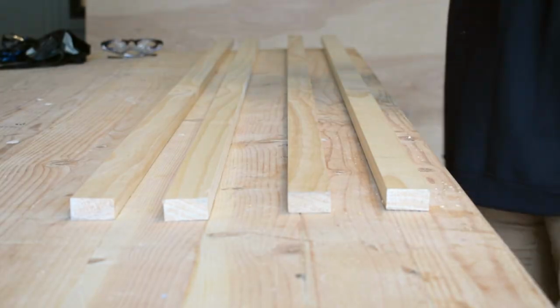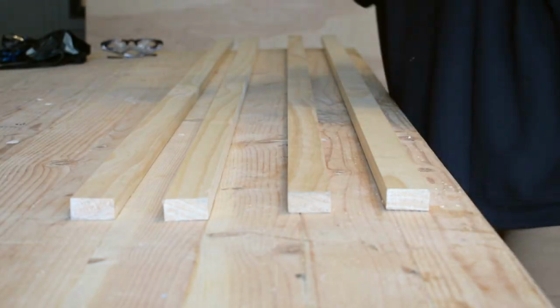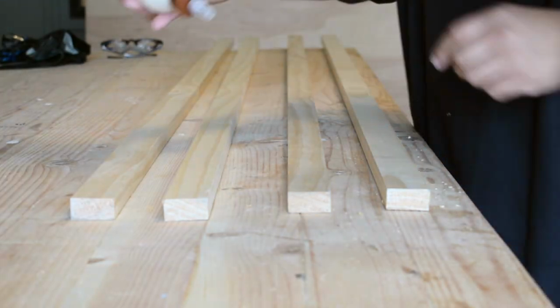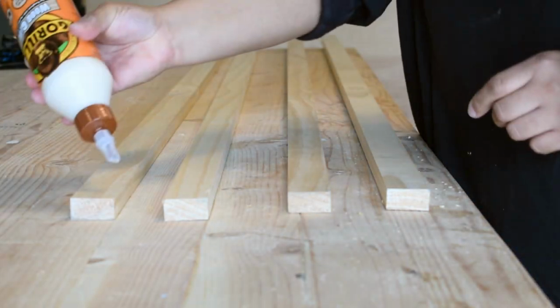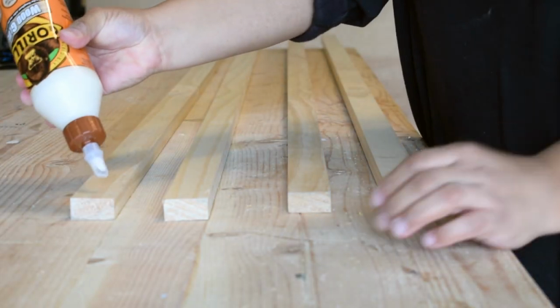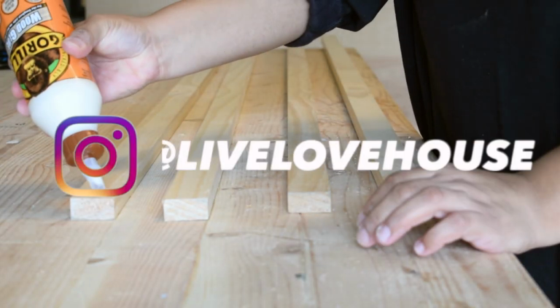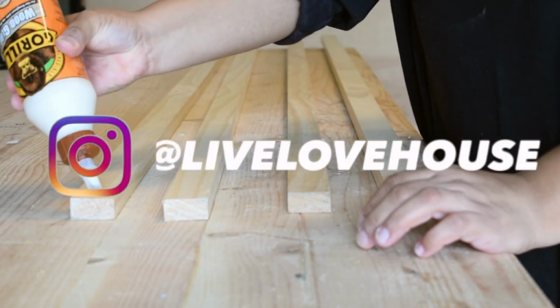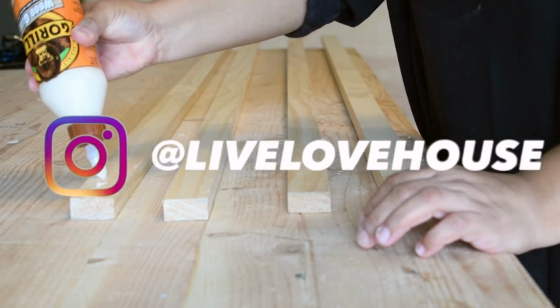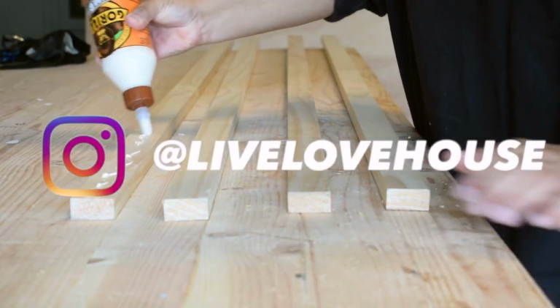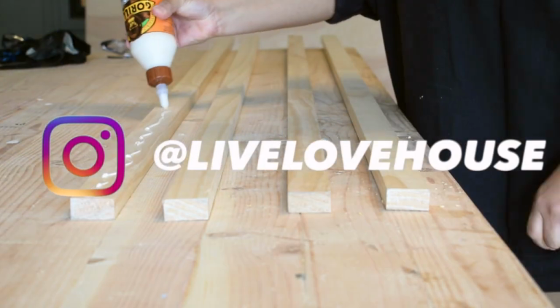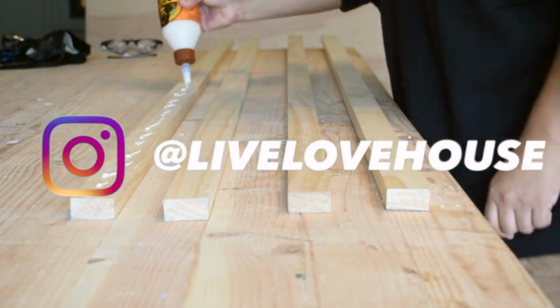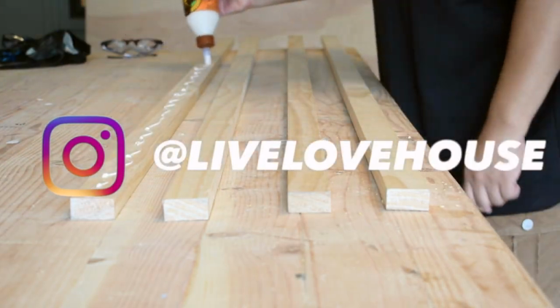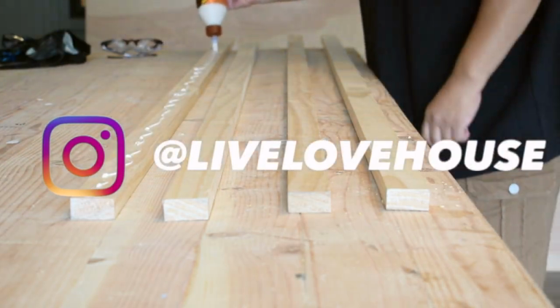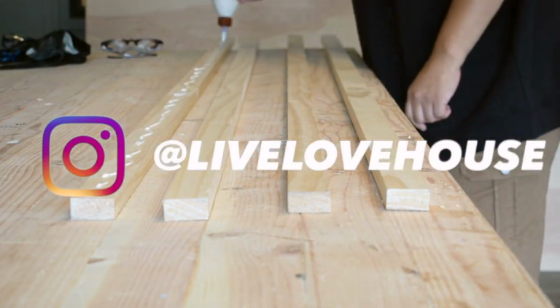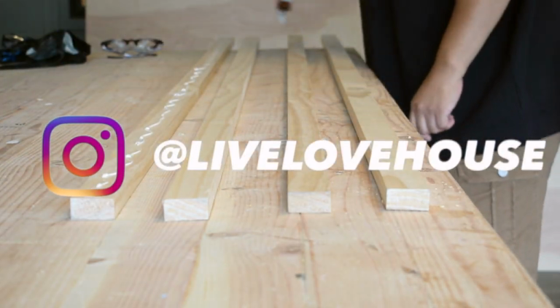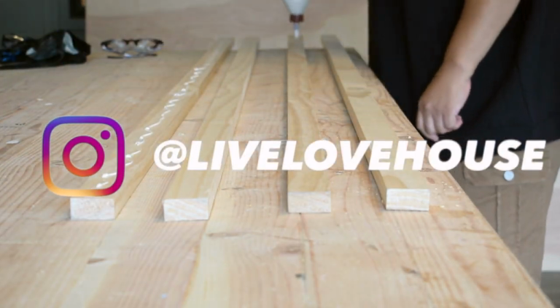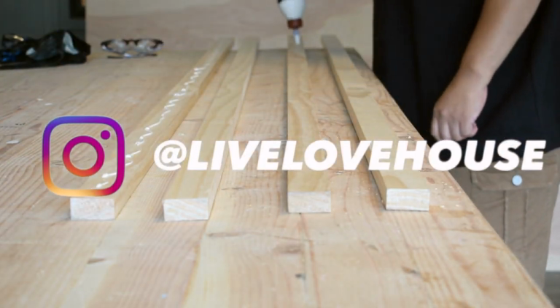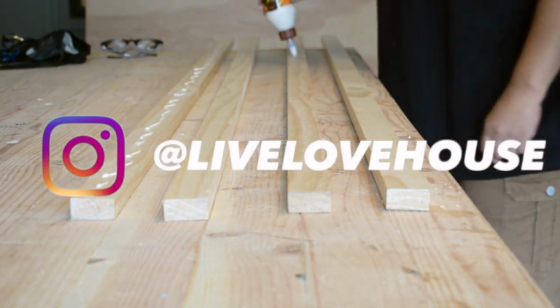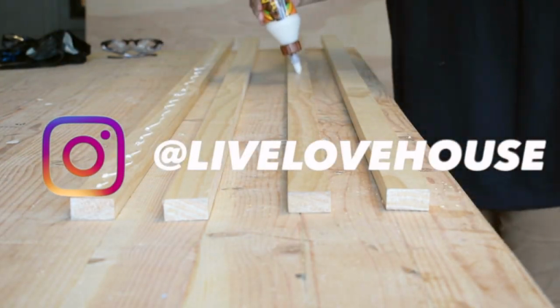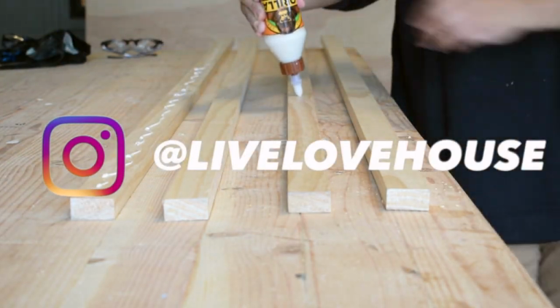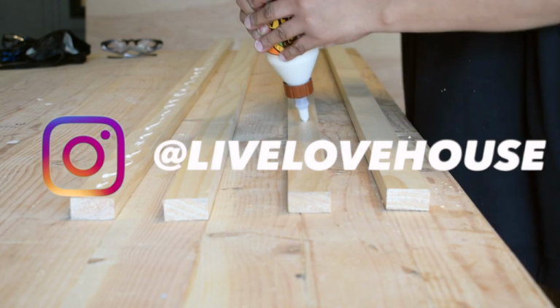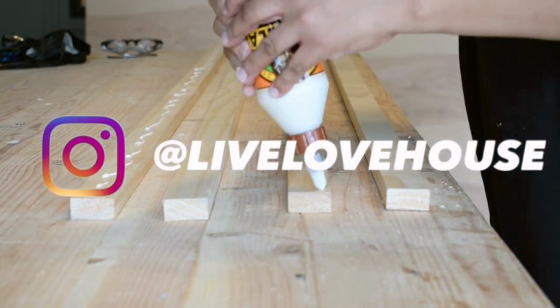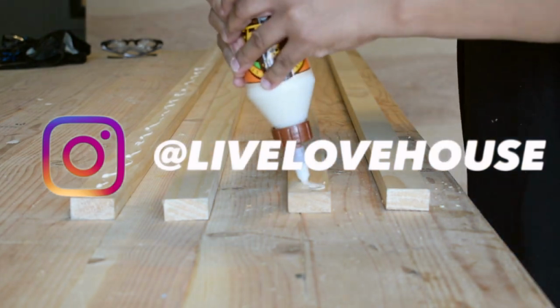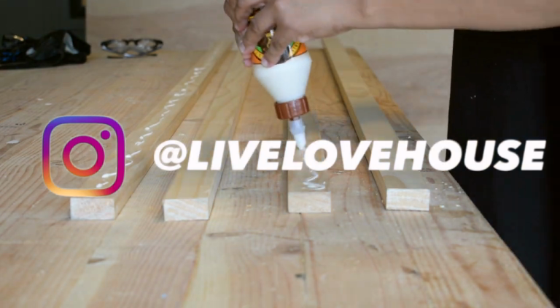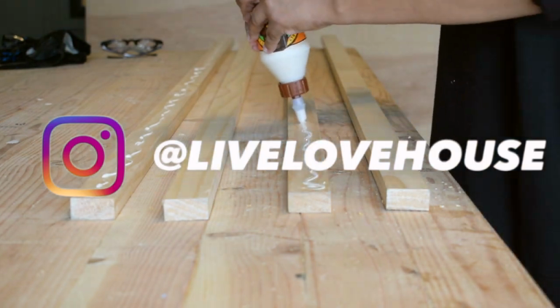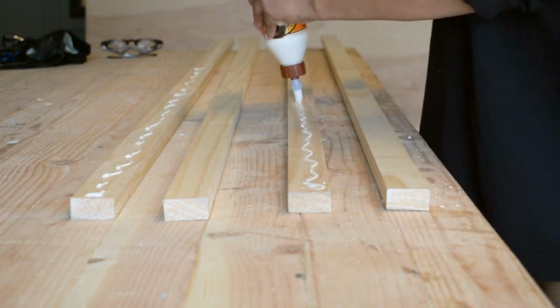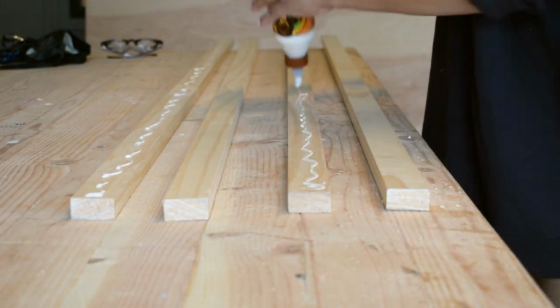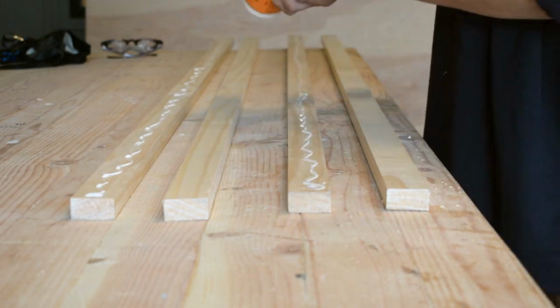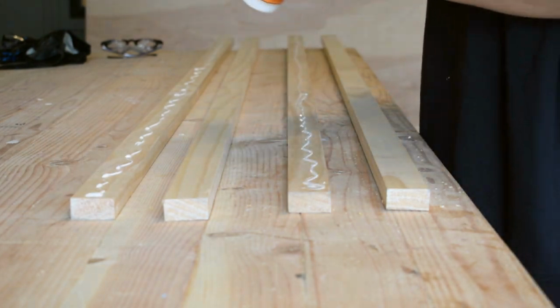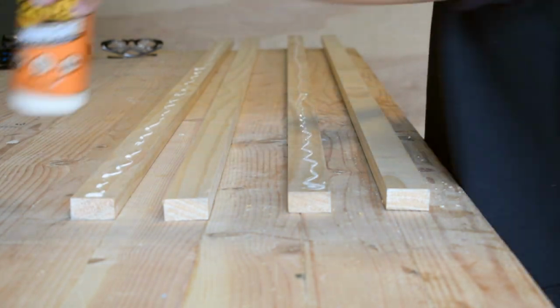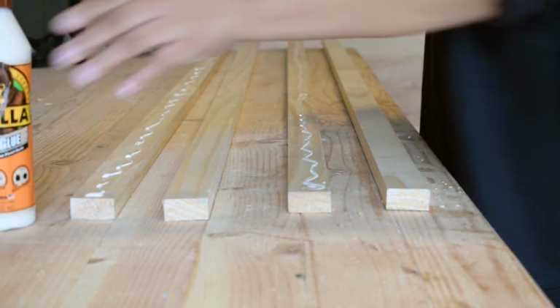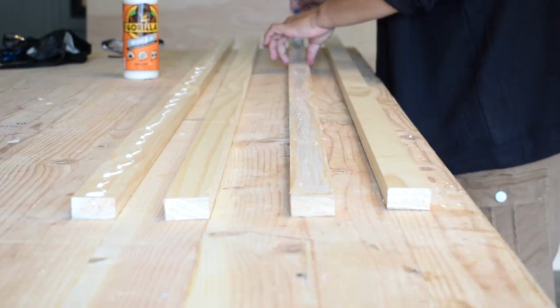I started off by gluing up some 1 by 2 select pines. These will be used later for the legs.